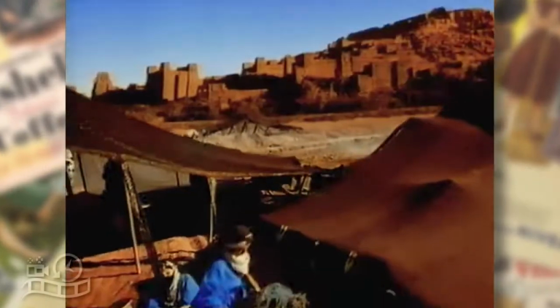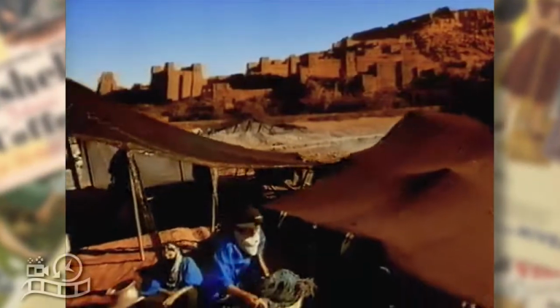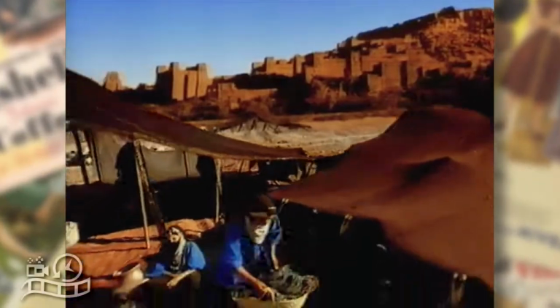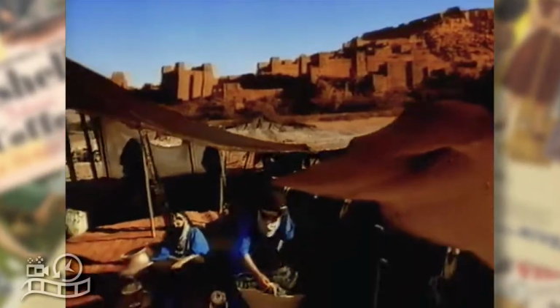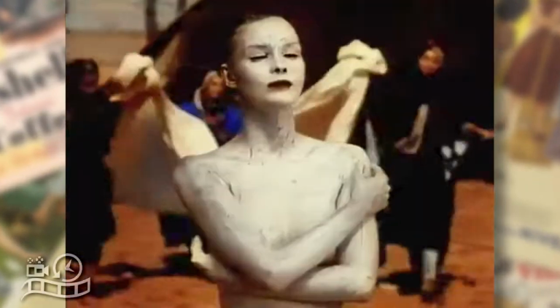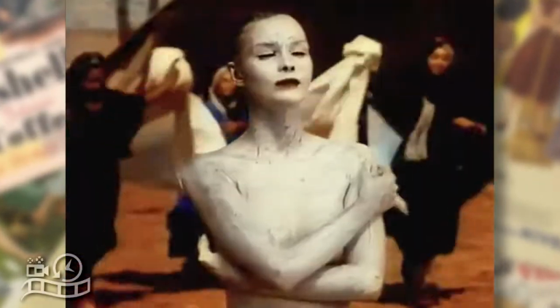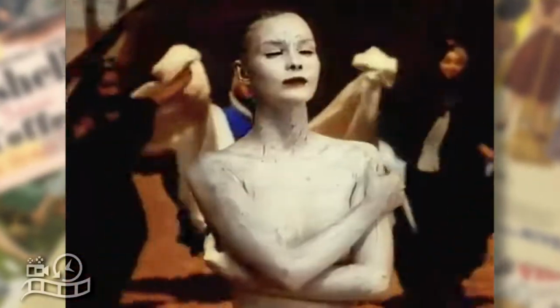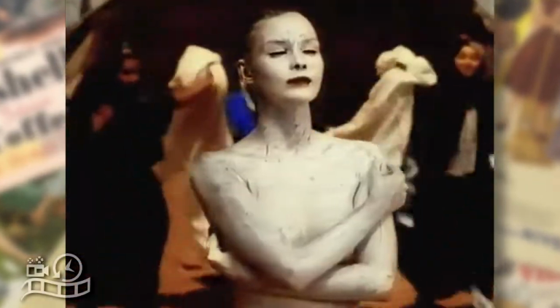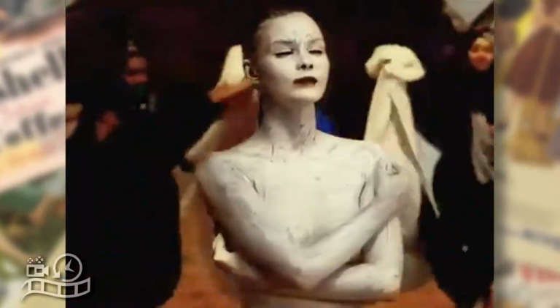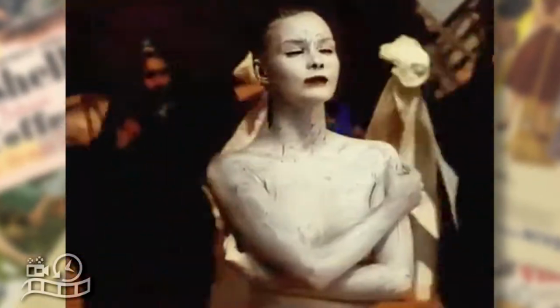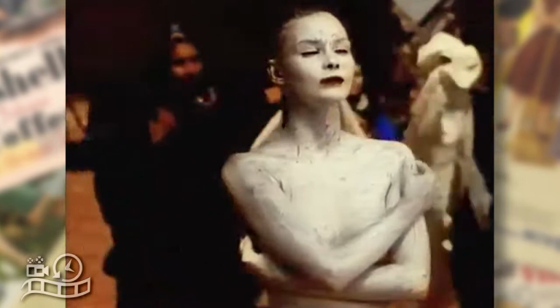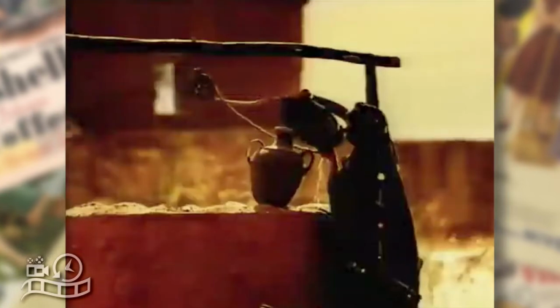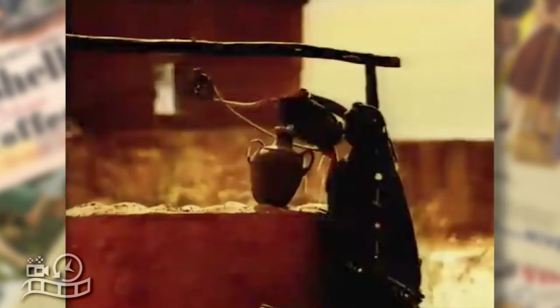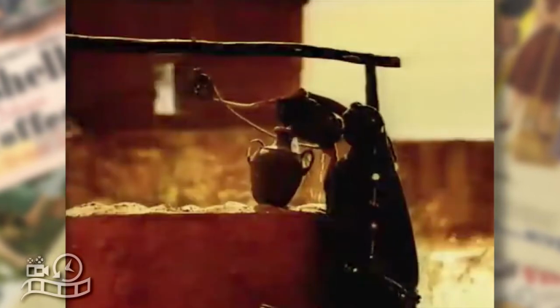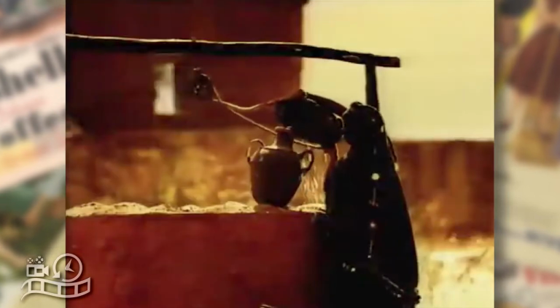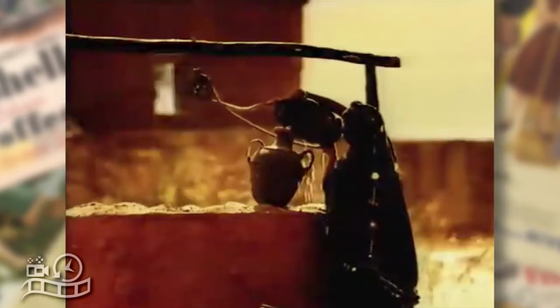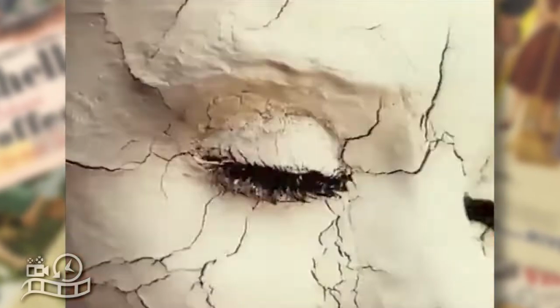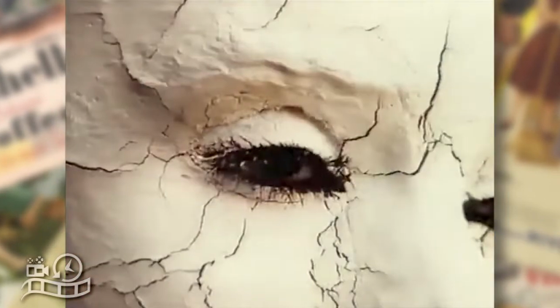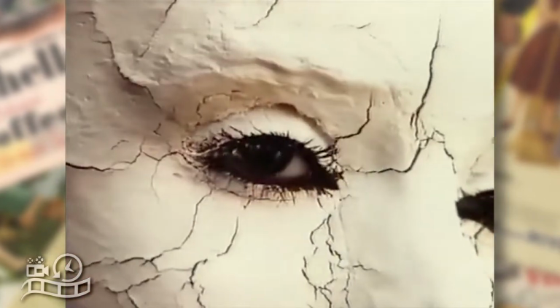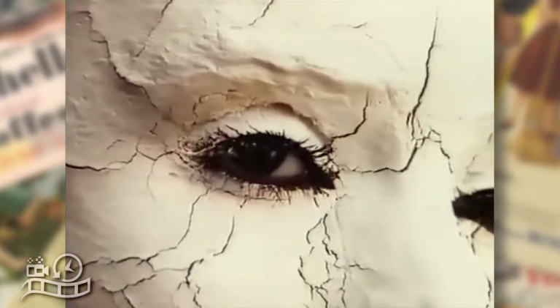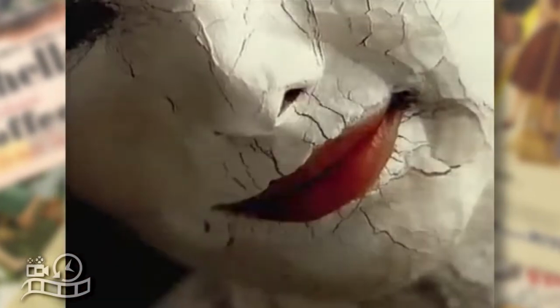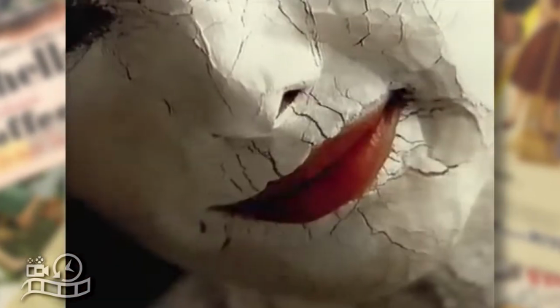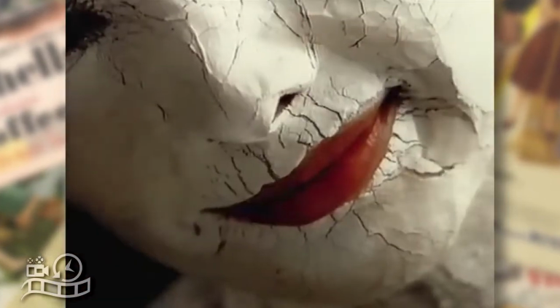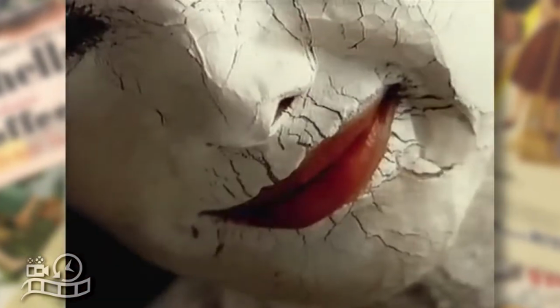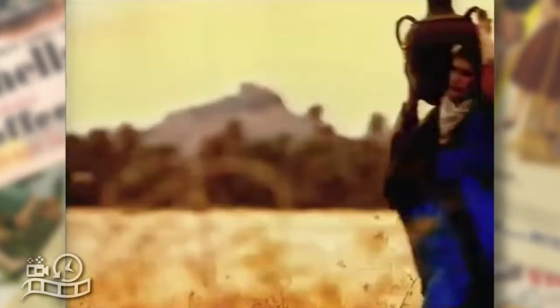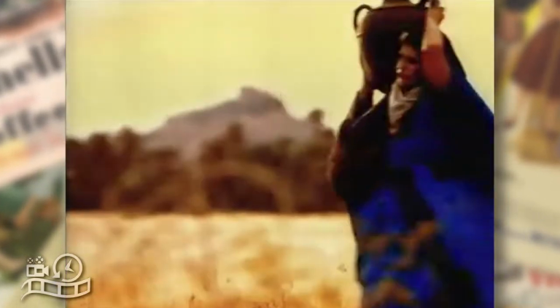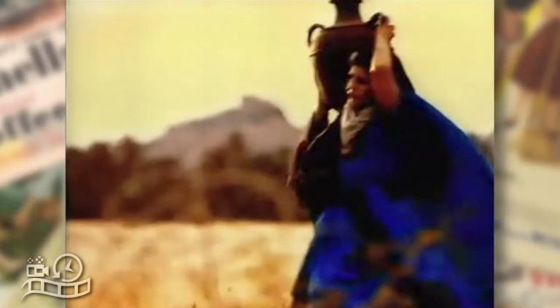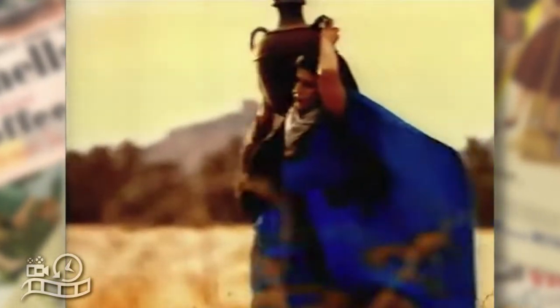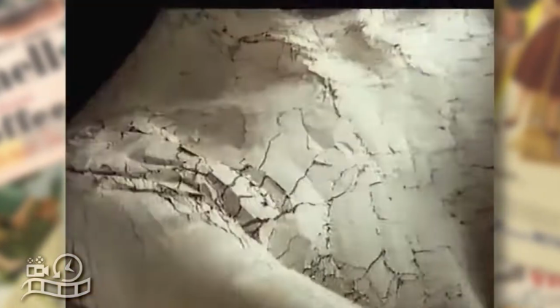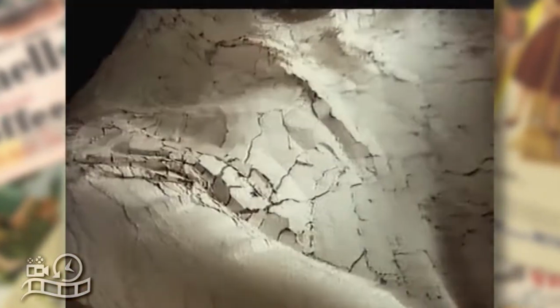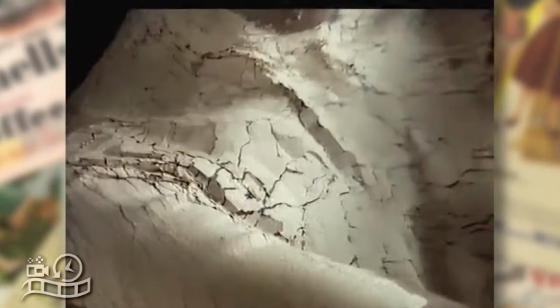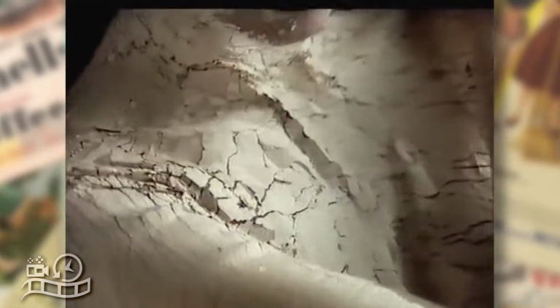You know how it can feel to use ordinary soap on your face. So why use it on your body?